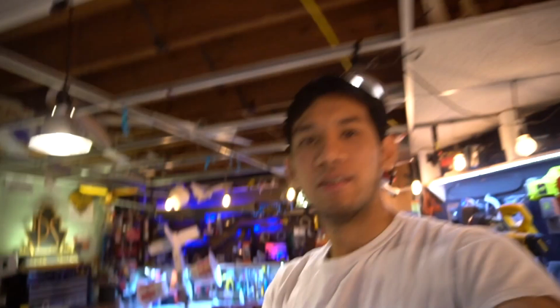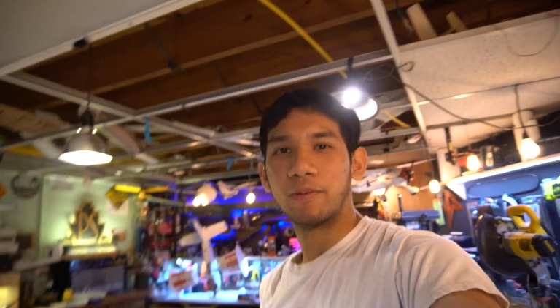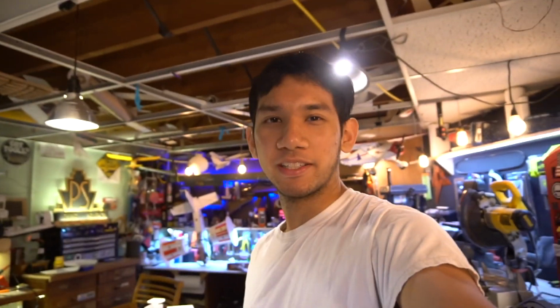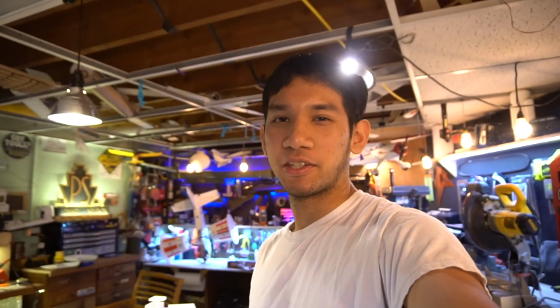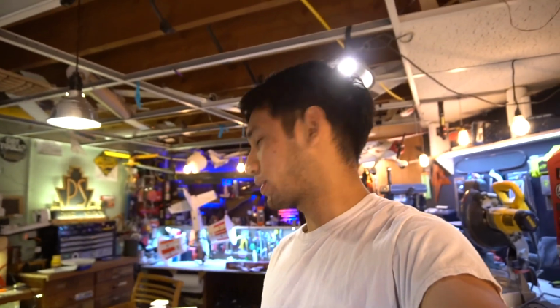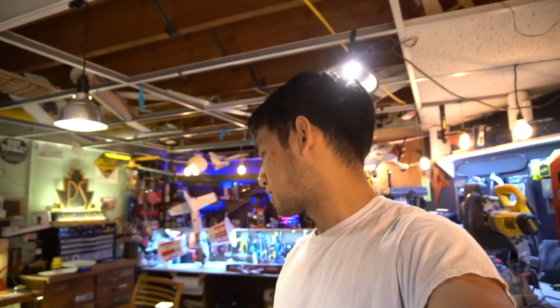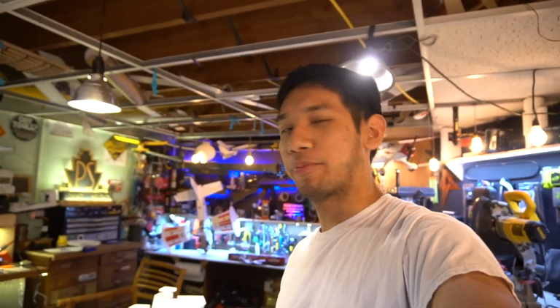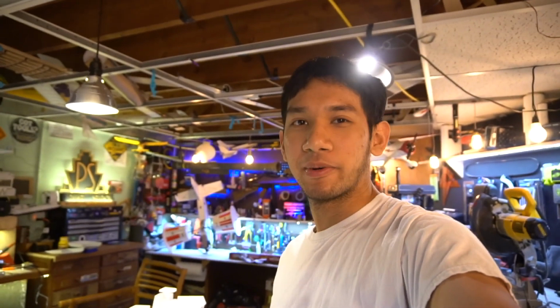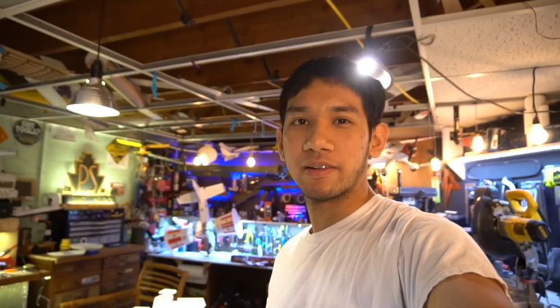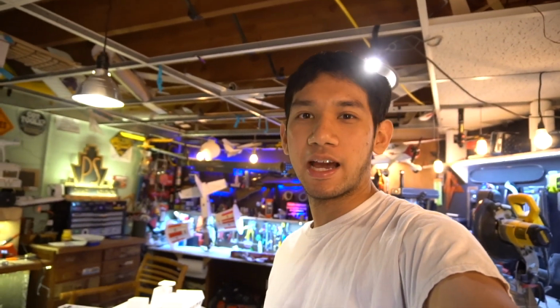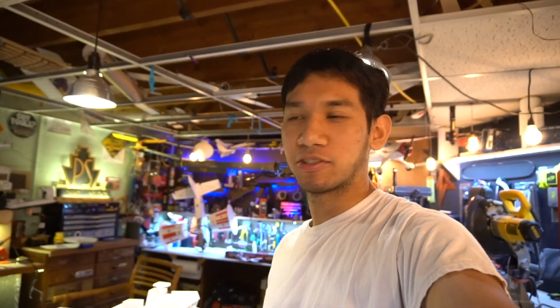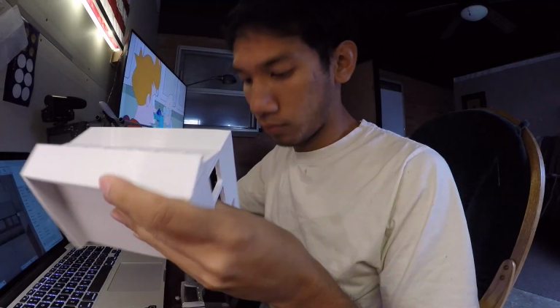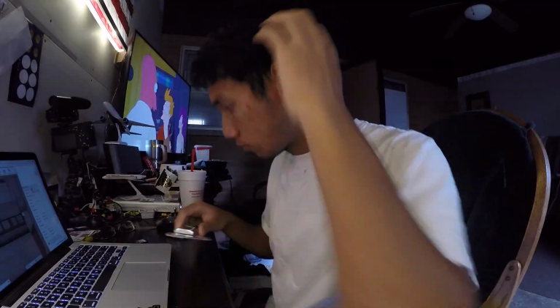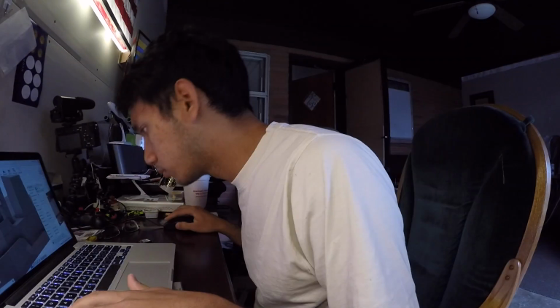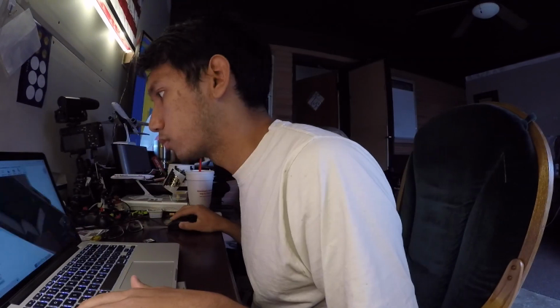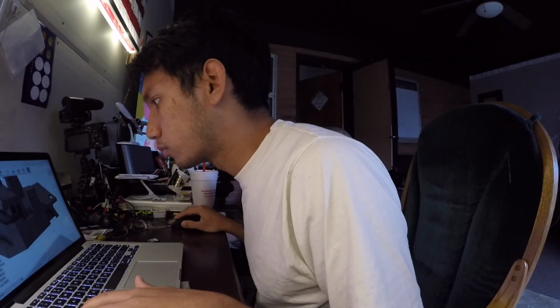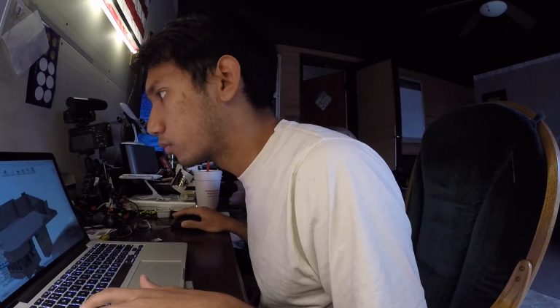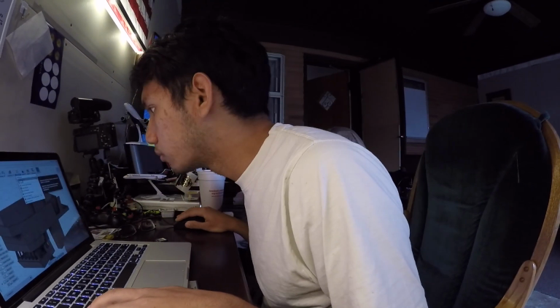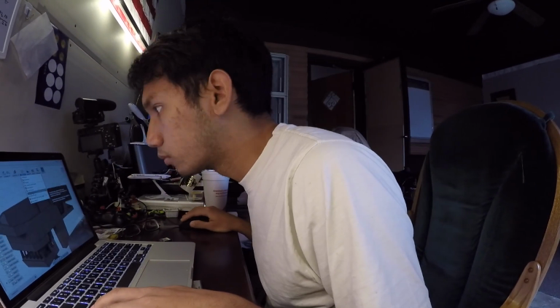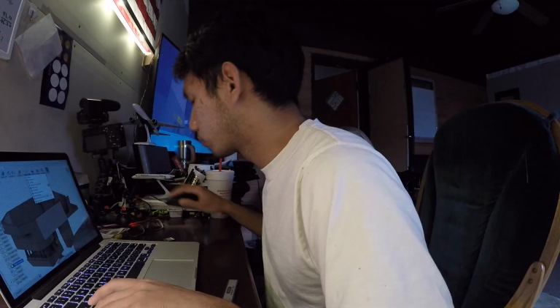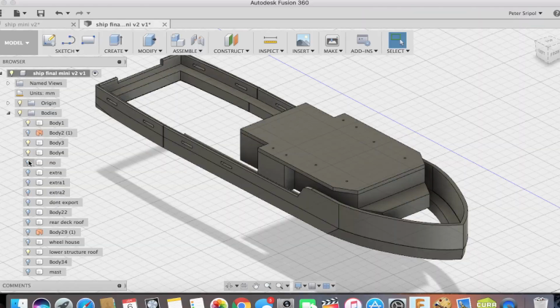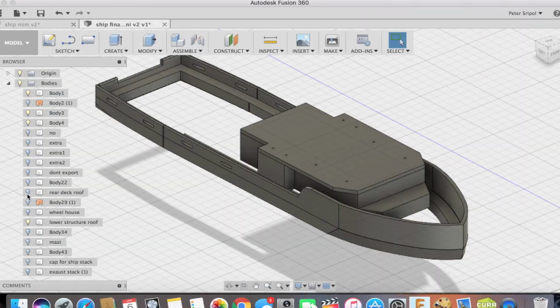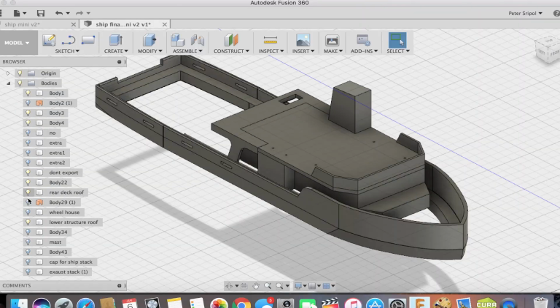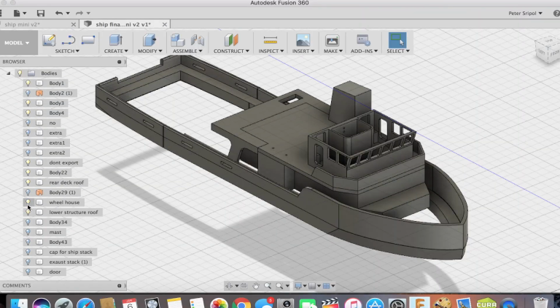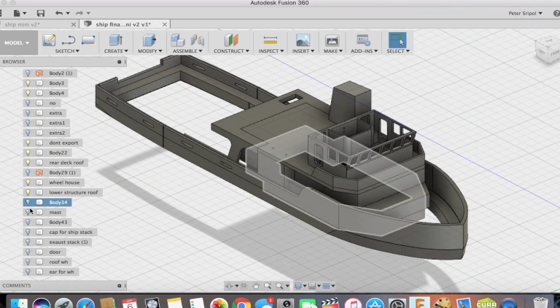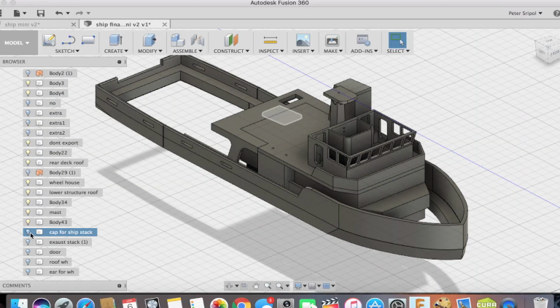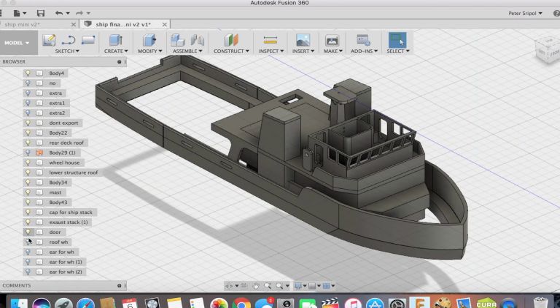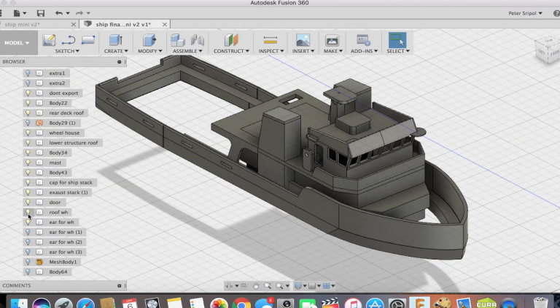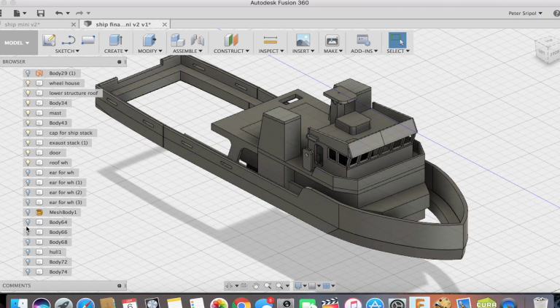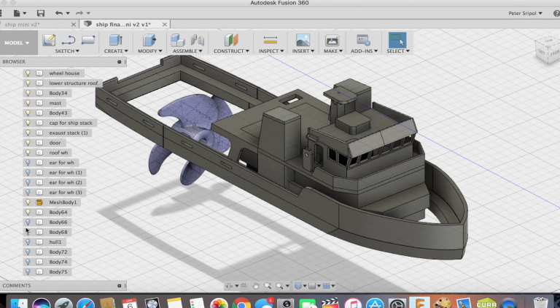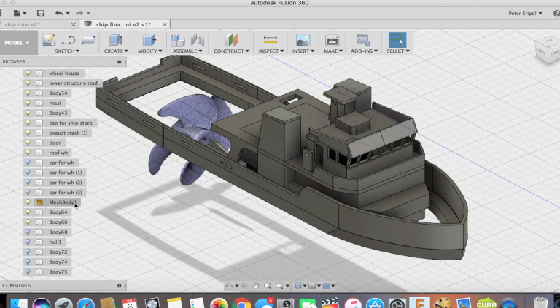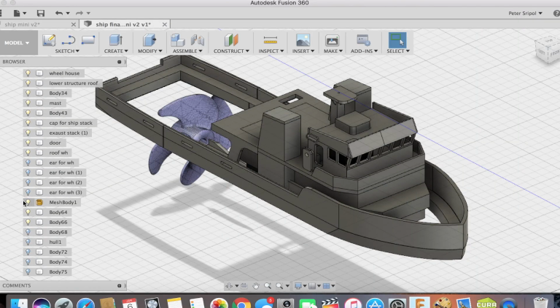Well, recently I started working on this 3D printed boat. I started this project back in October, and it's taken me quite some time to kind of learn my CAD program, which is Fusion 360.